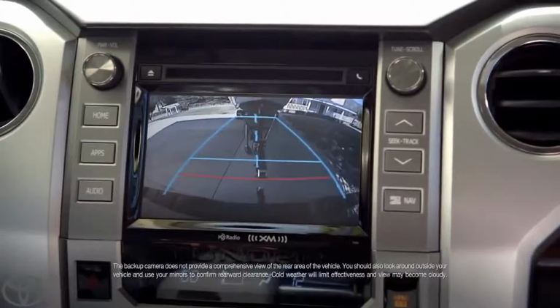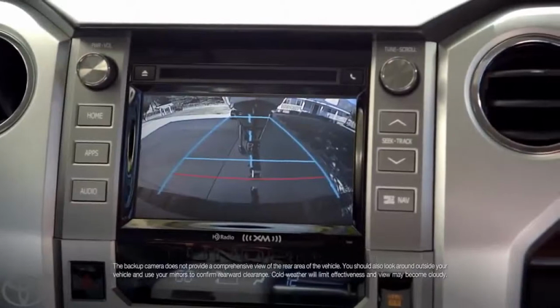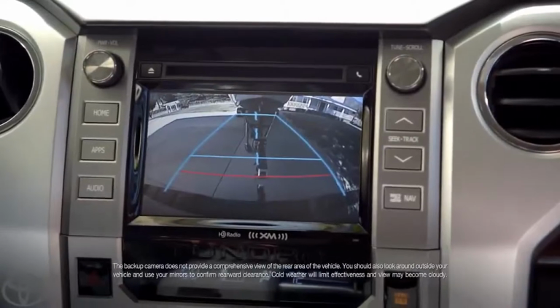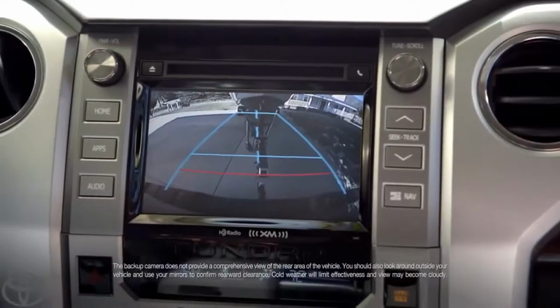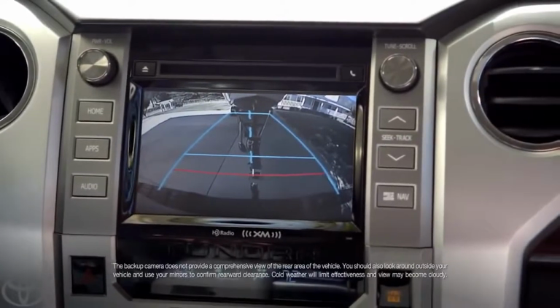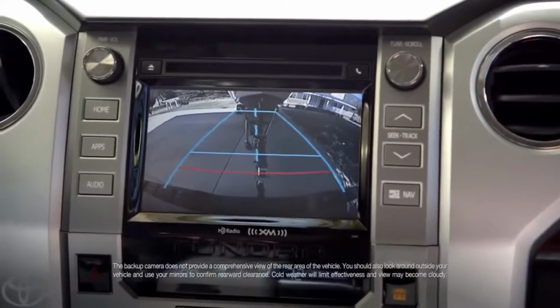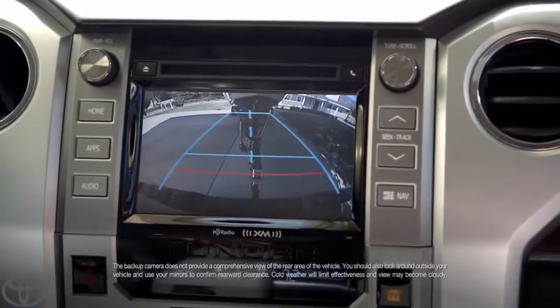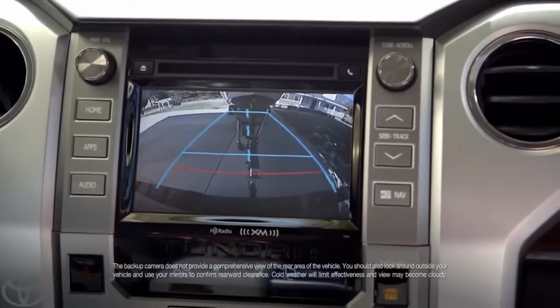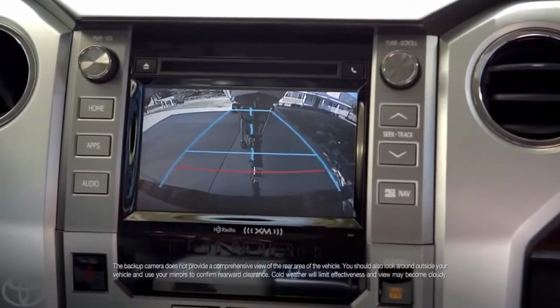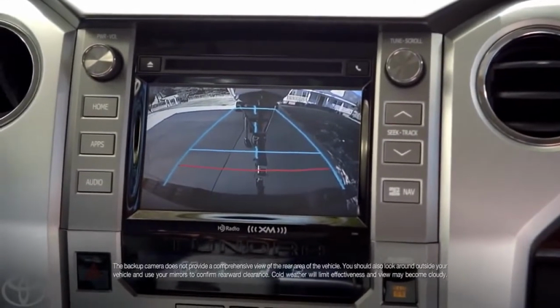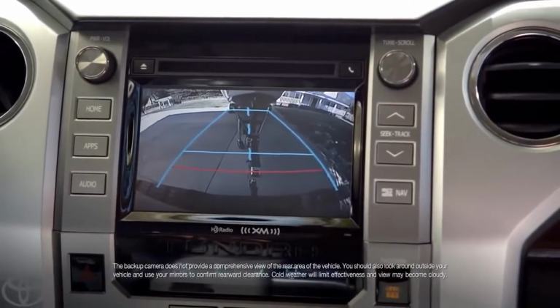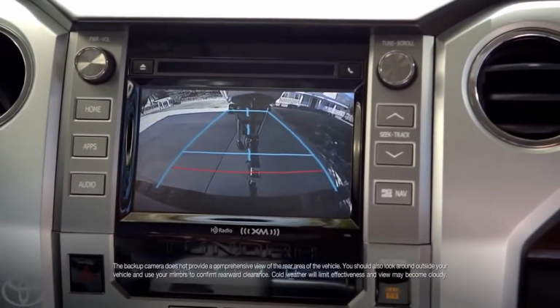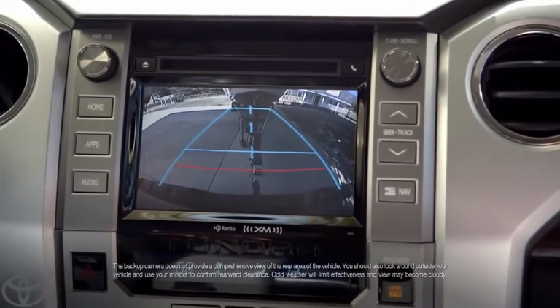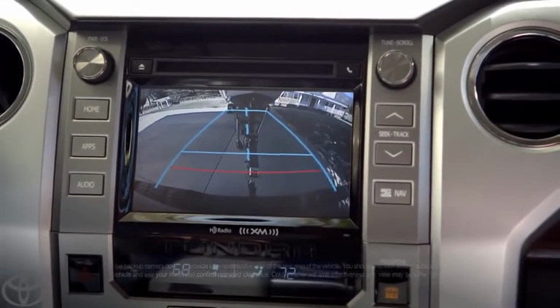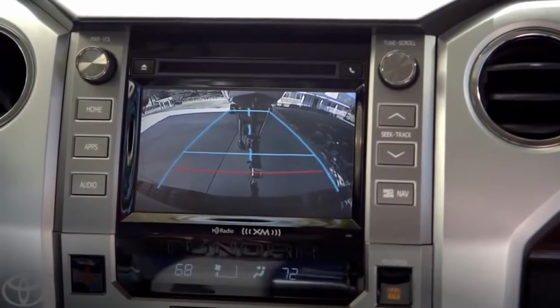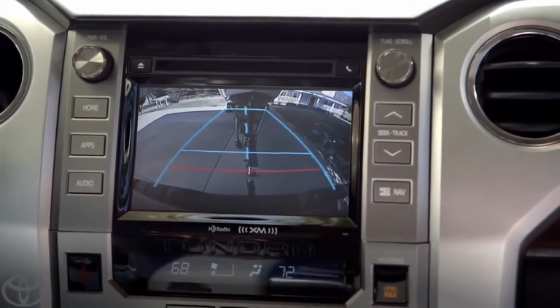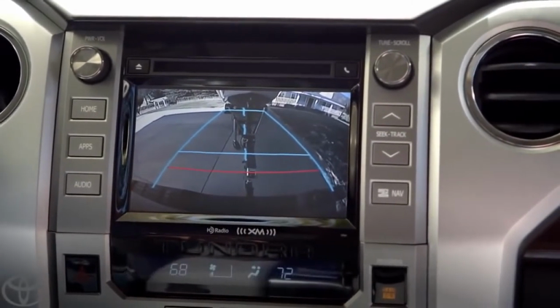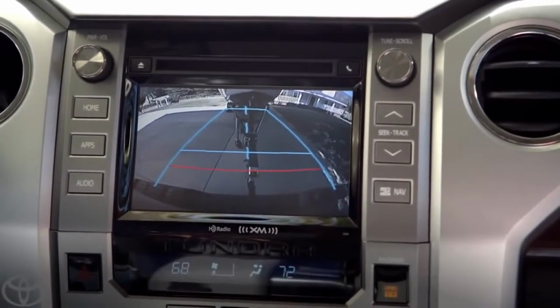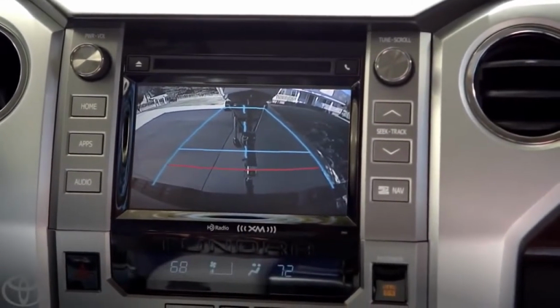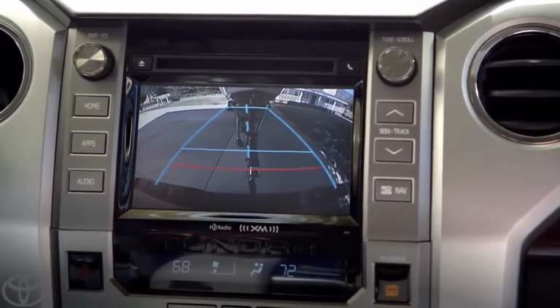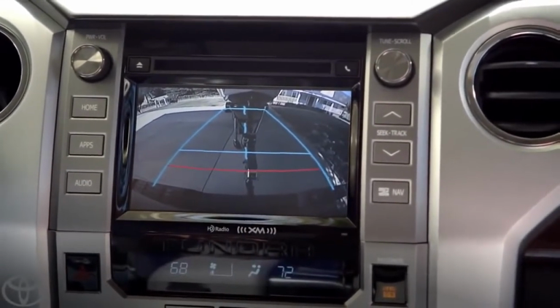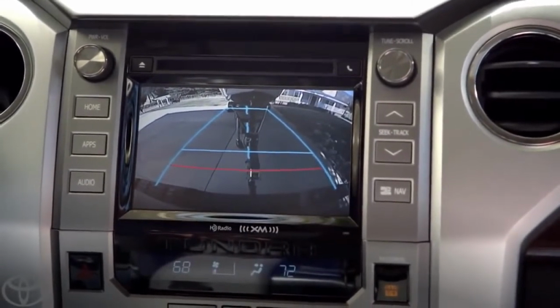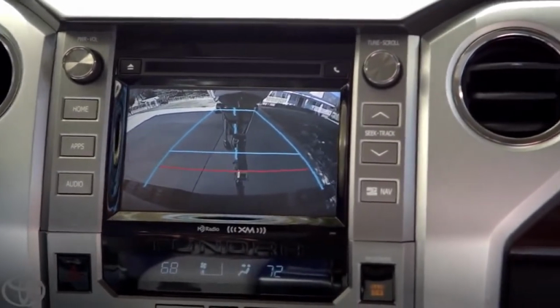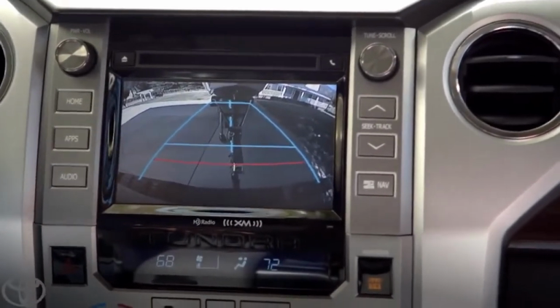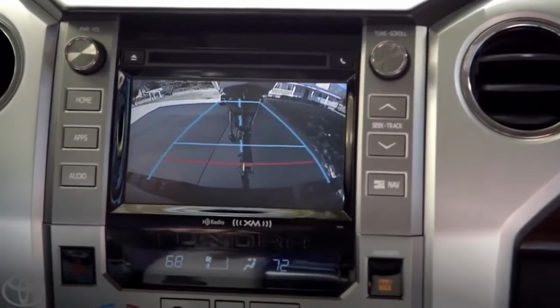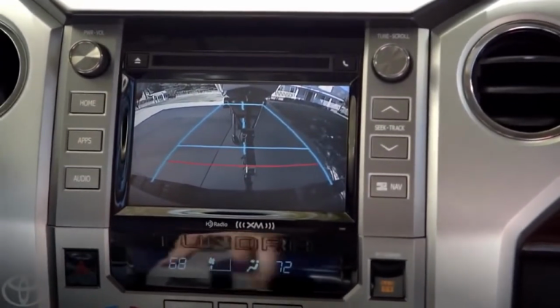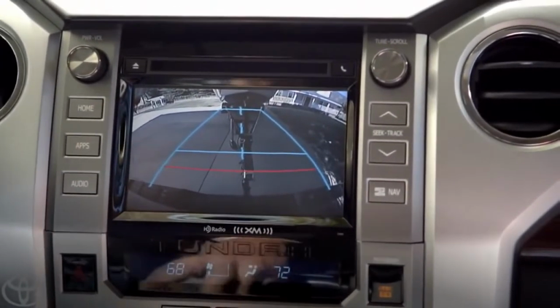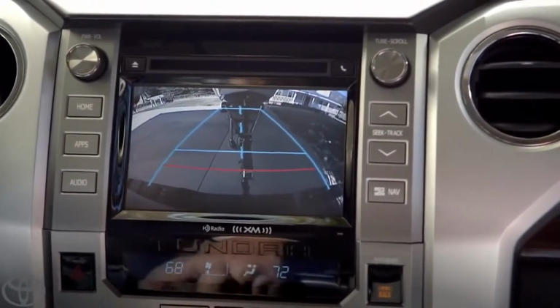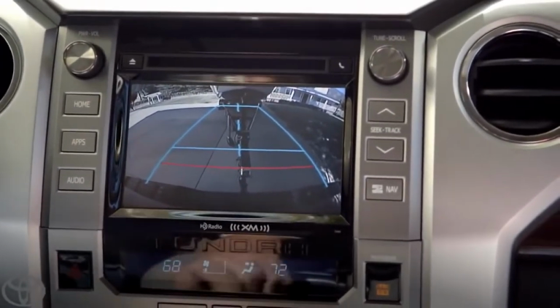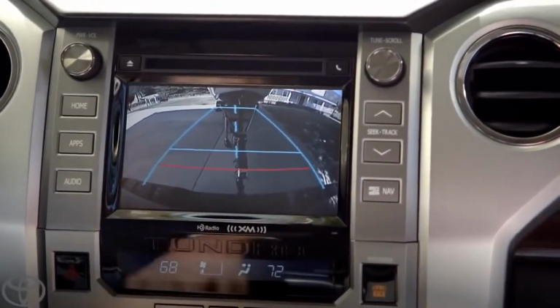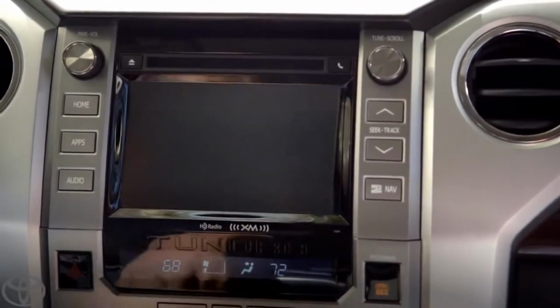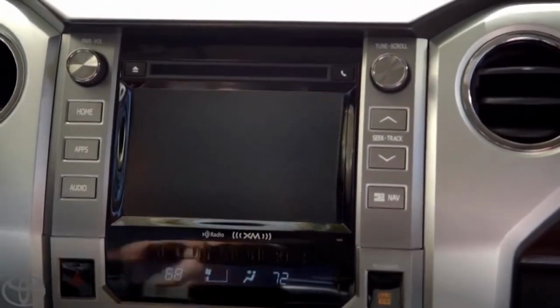Oh, wow. Yeah, look at that. I can see if I need to adjust the angle. Boom! See that? That's perfect.